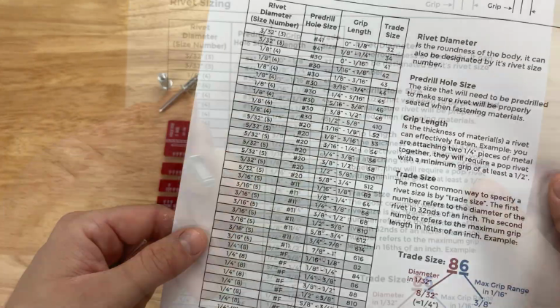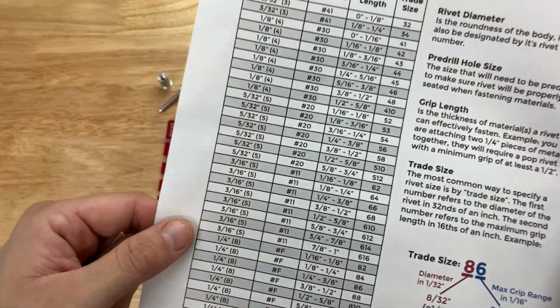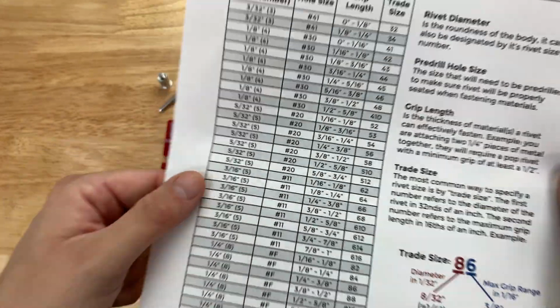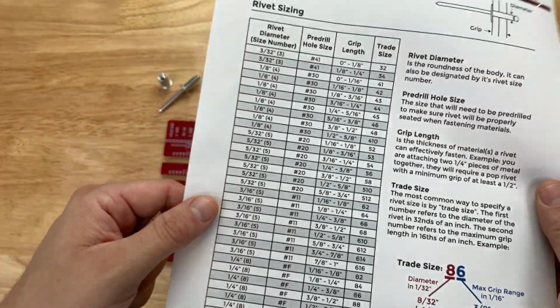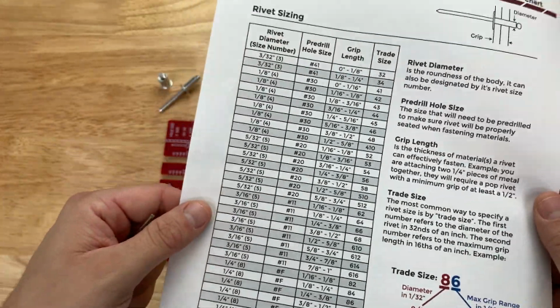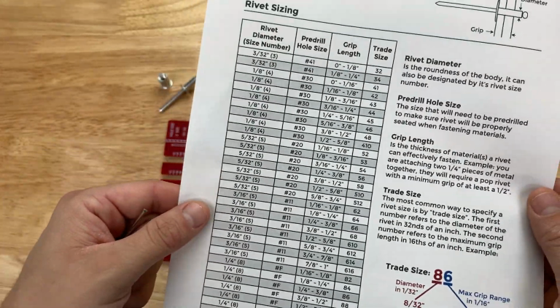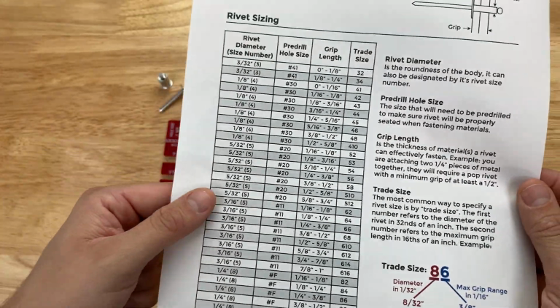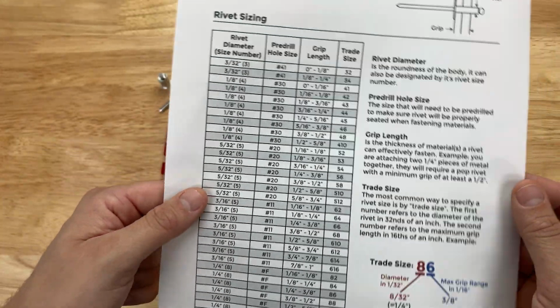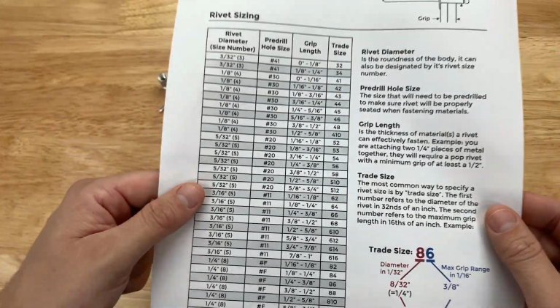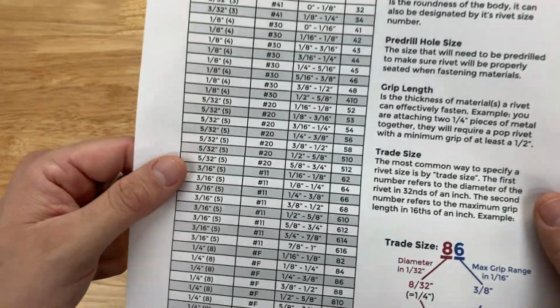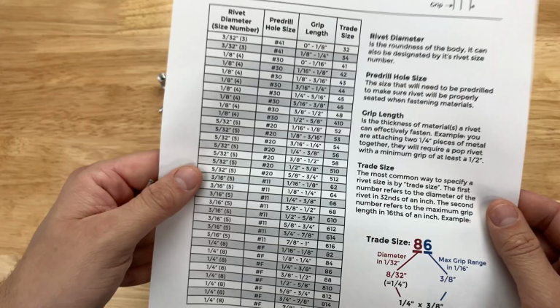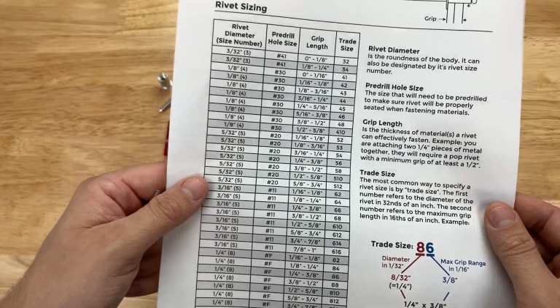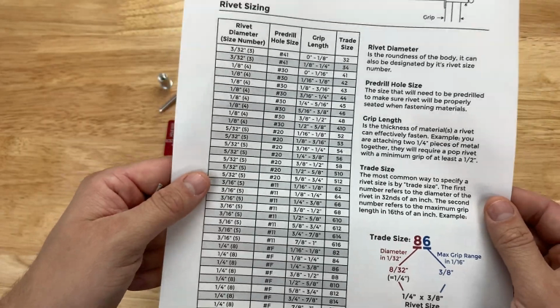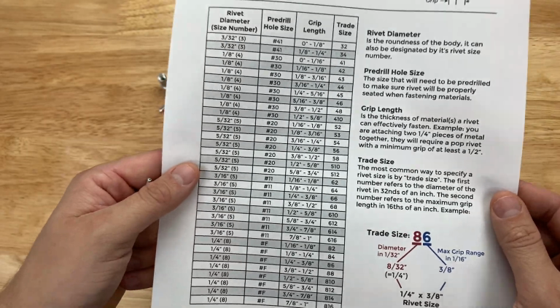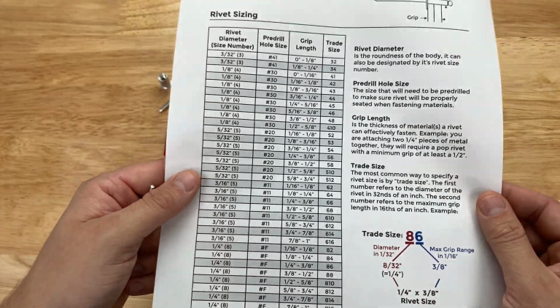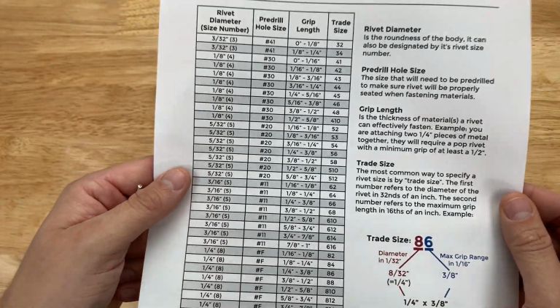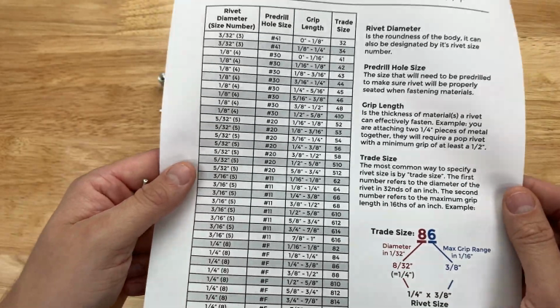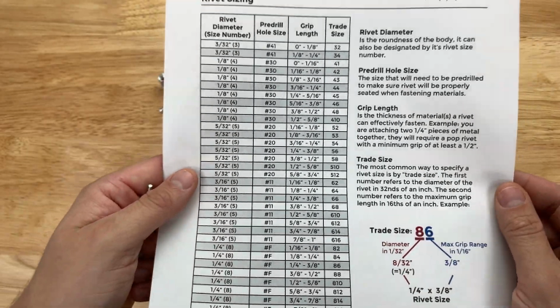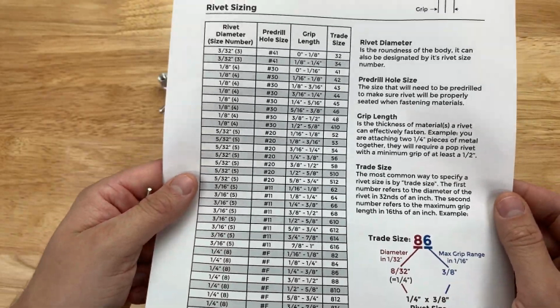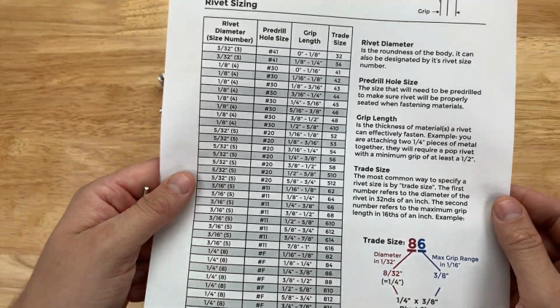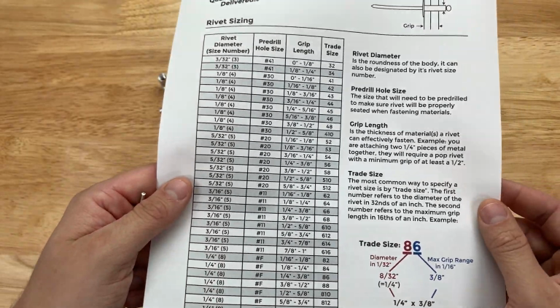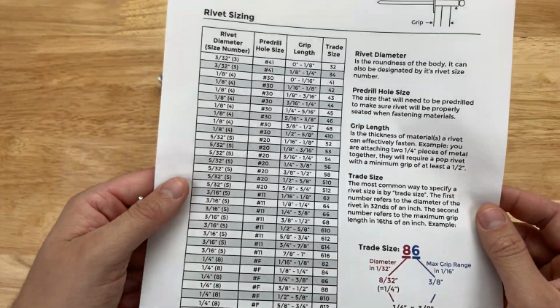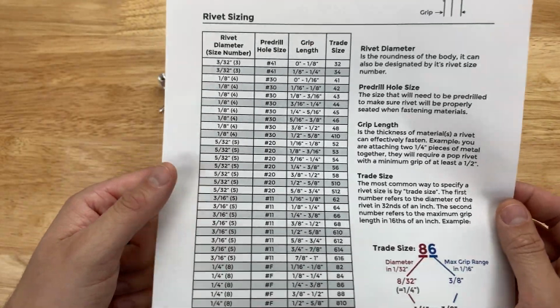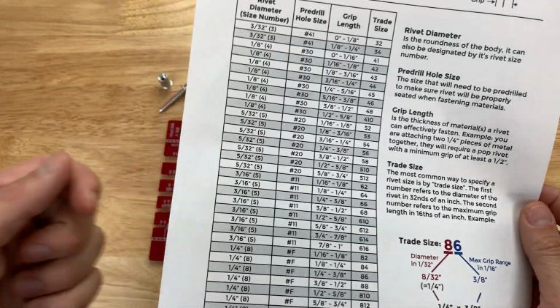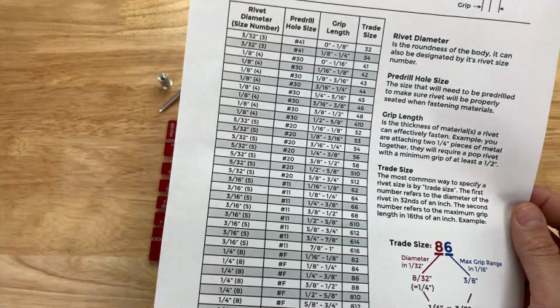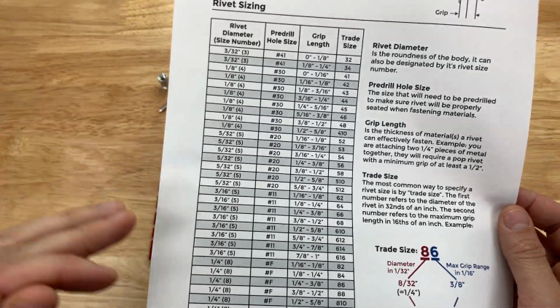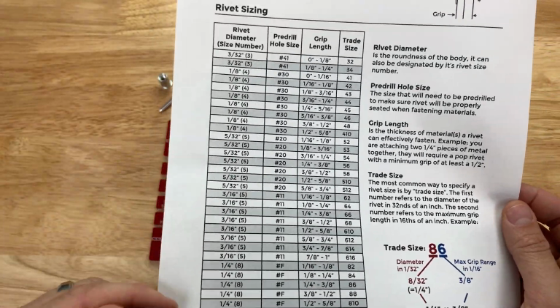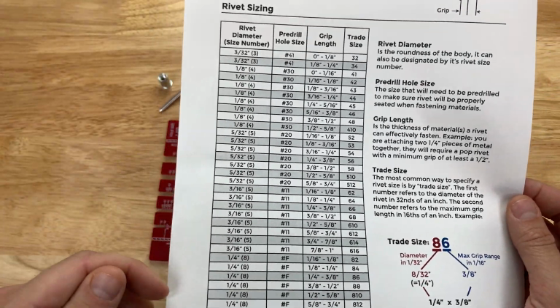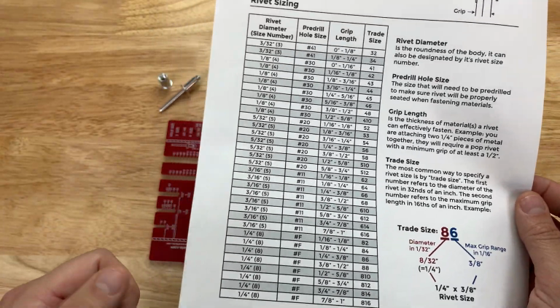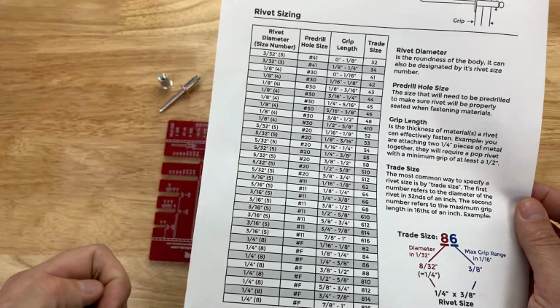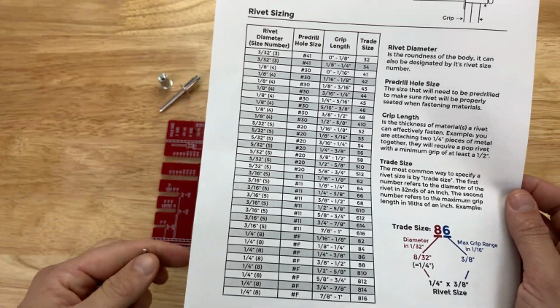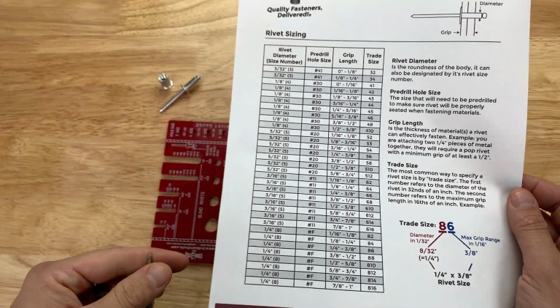If you don't have a reference chart, this exact sheet can be printed or saved directly from our website. I've listed the link below in the description.